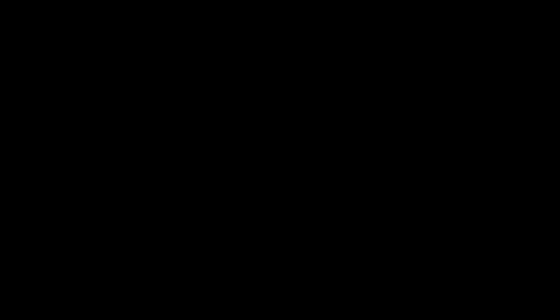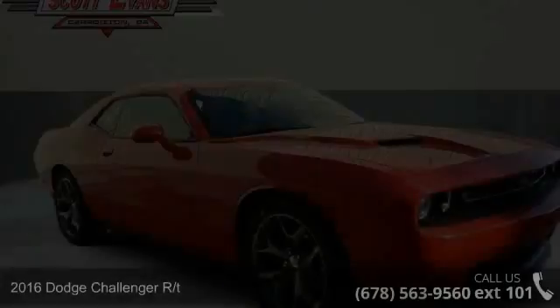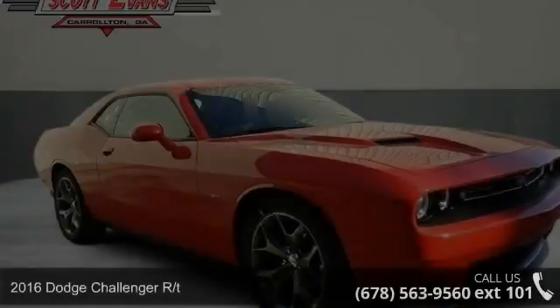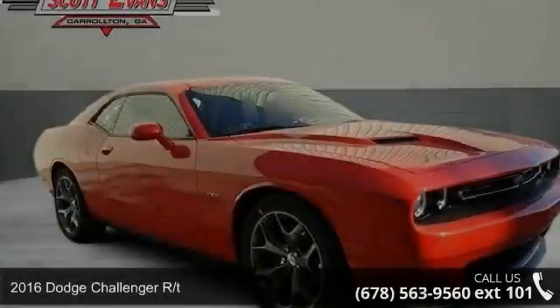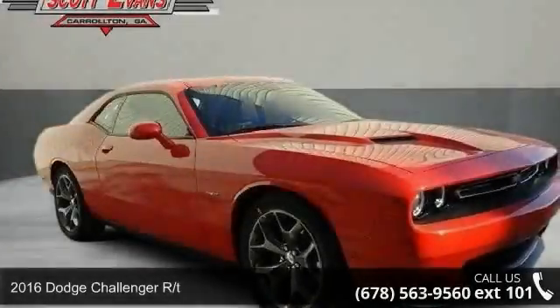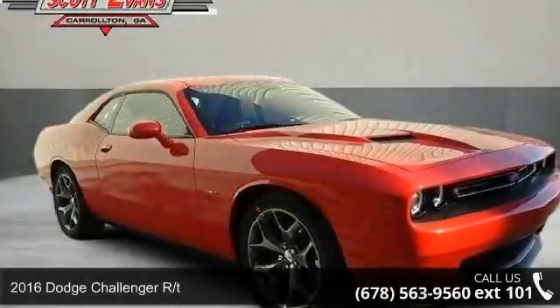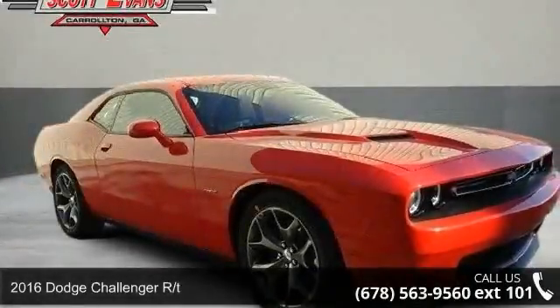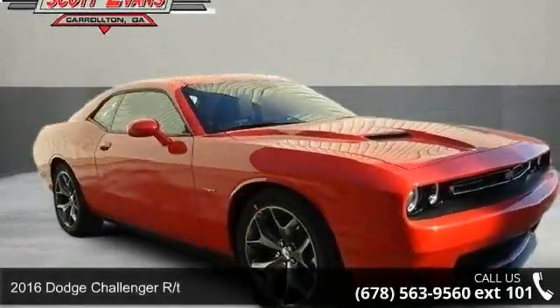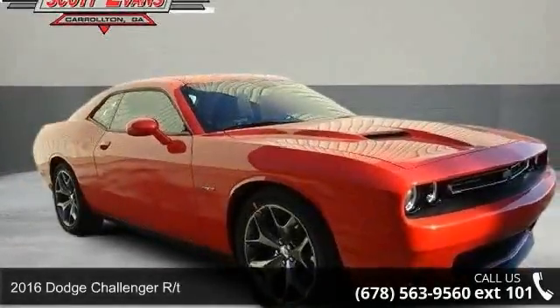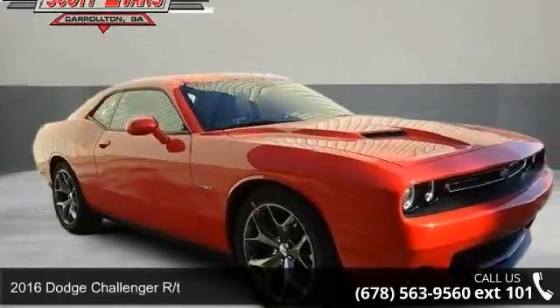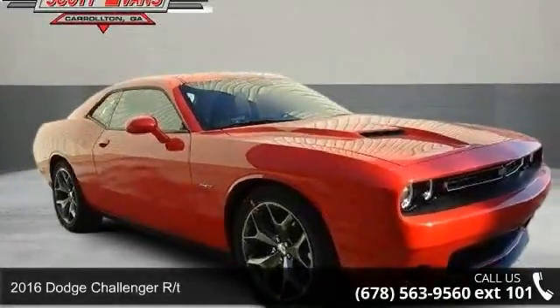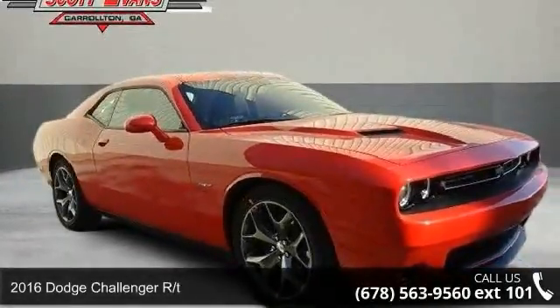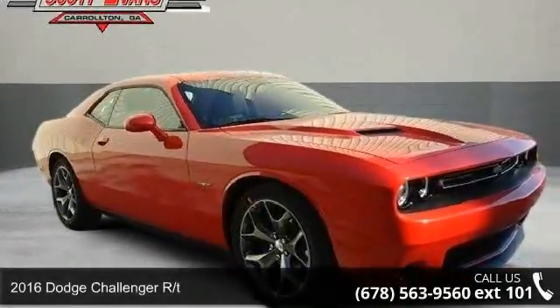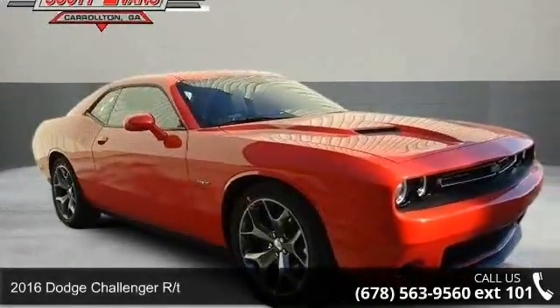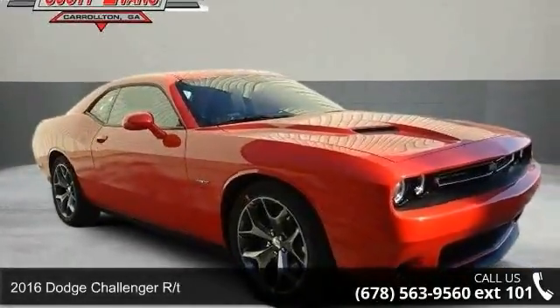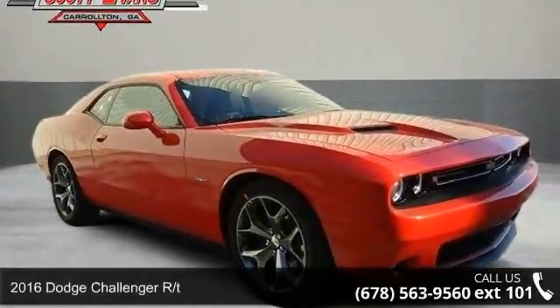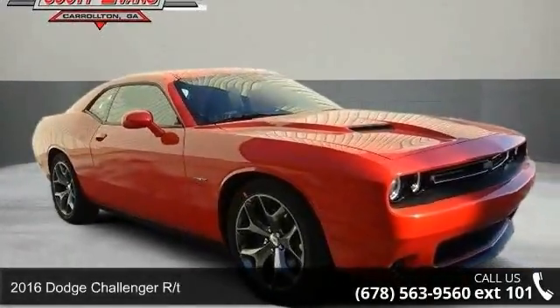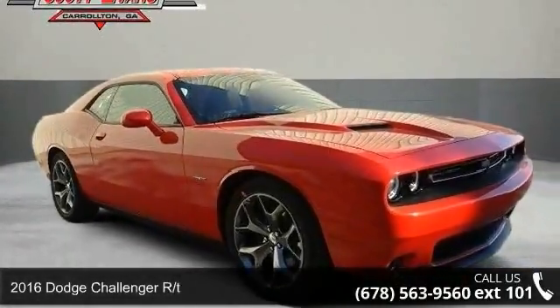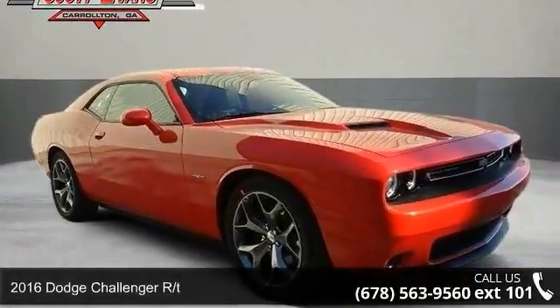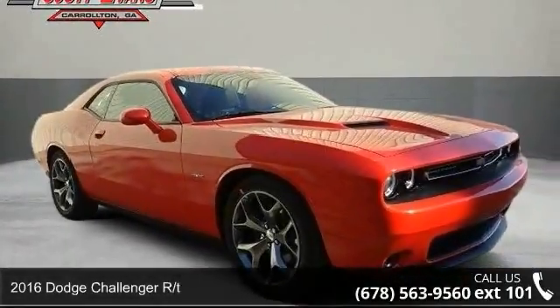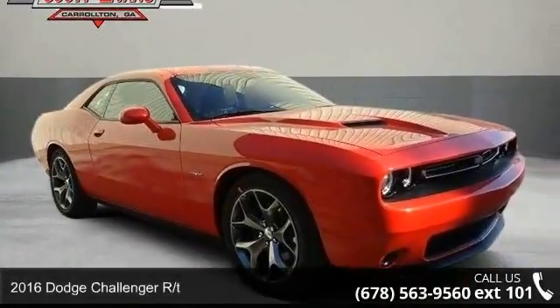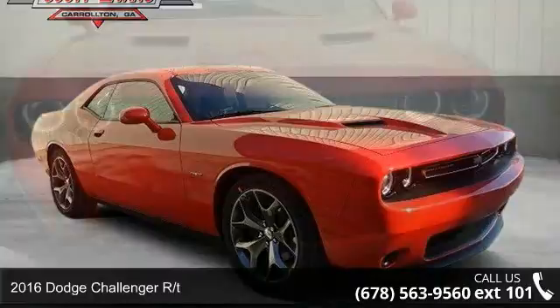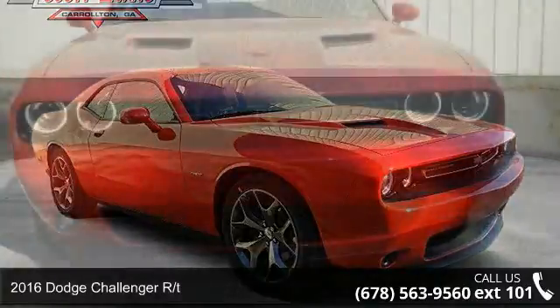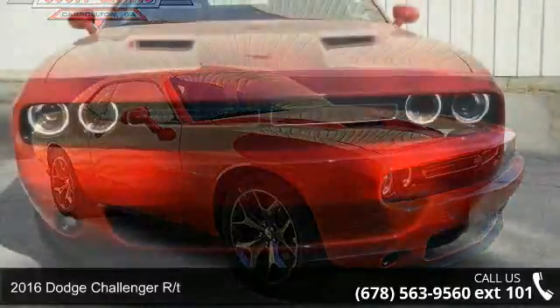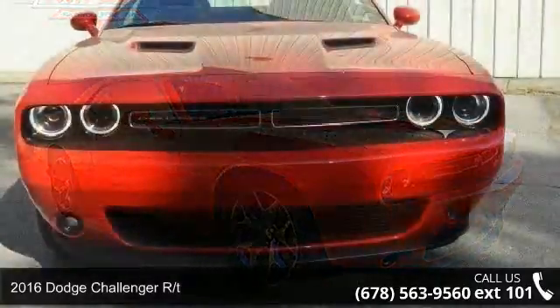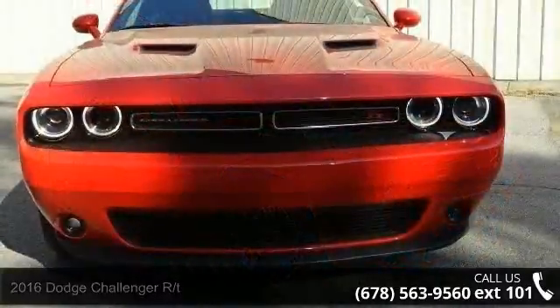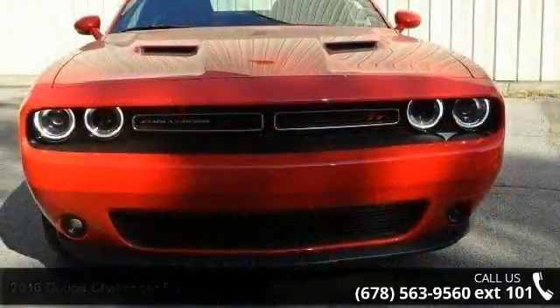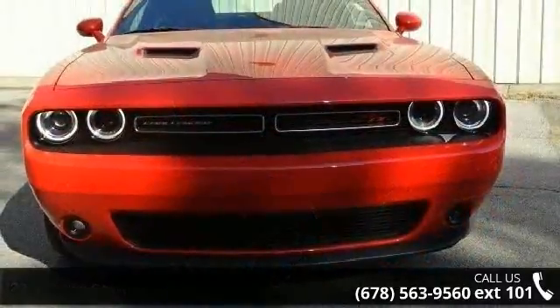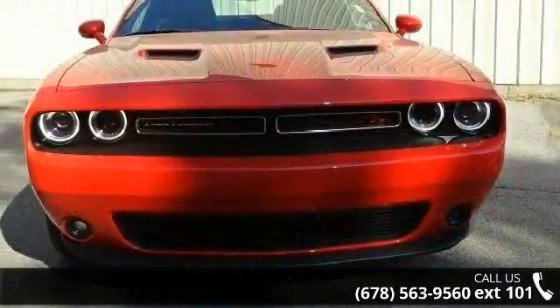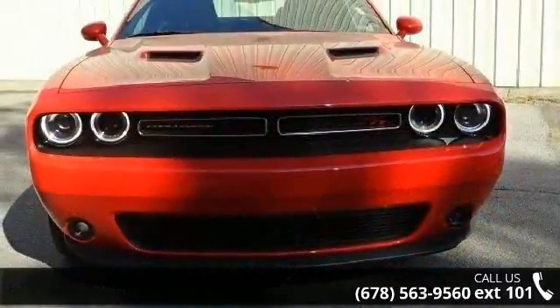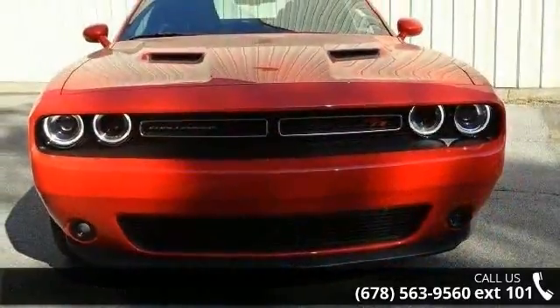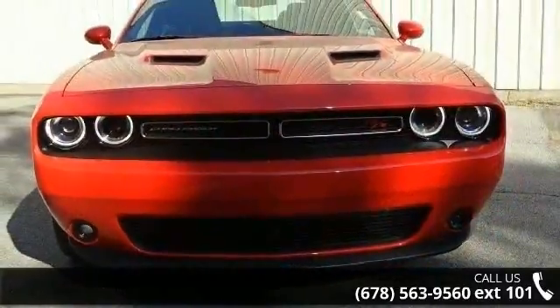Check out this 2016 Dodge Challenger RT. If you are looking for a first-rate auto, this one could be yours today.